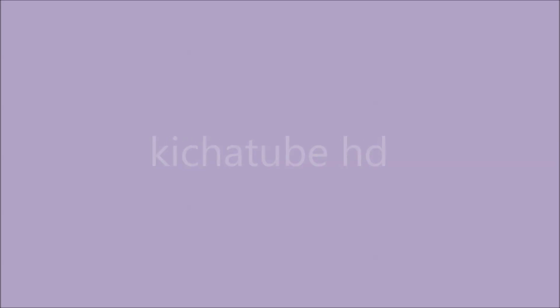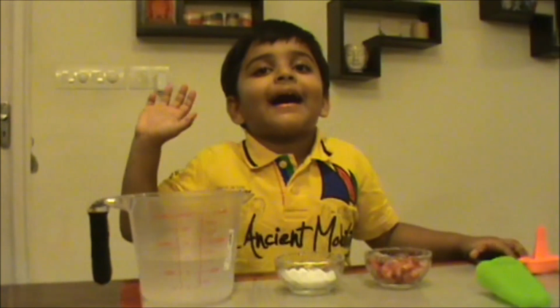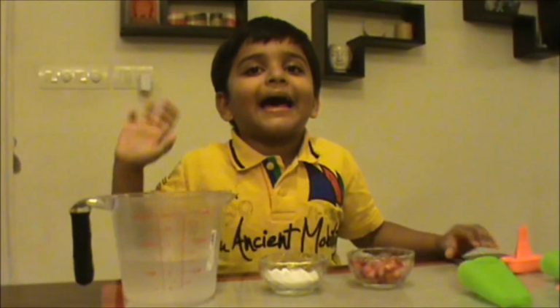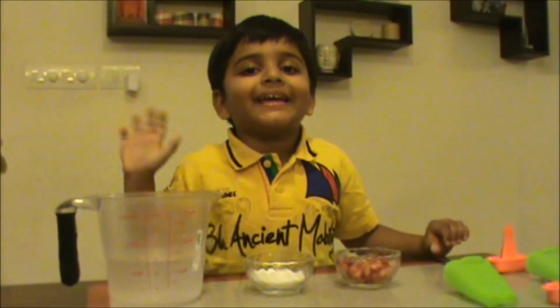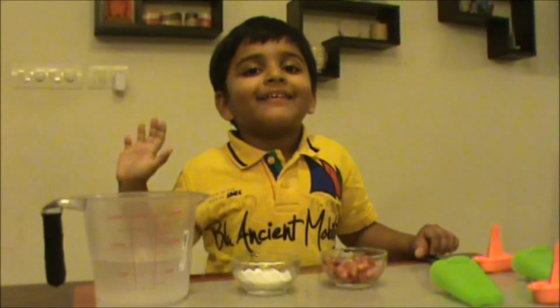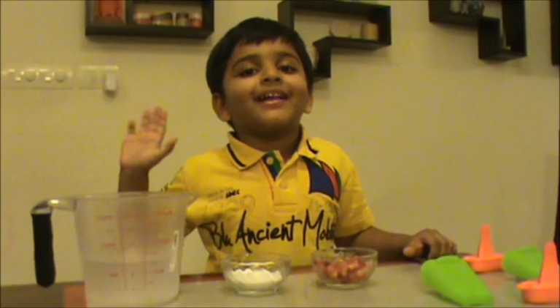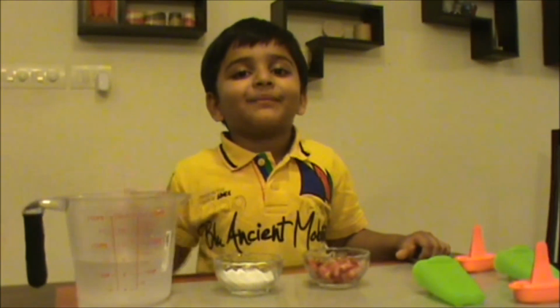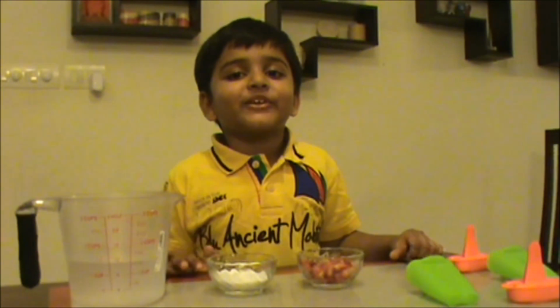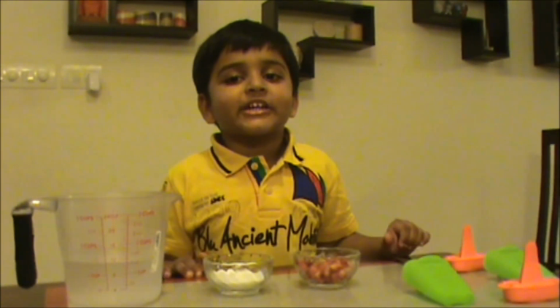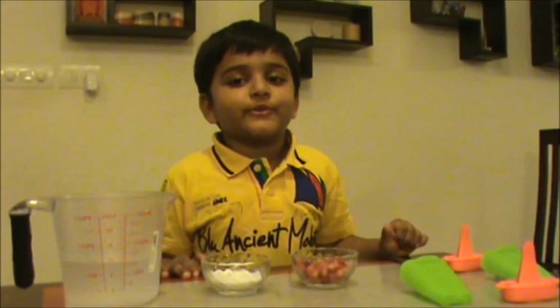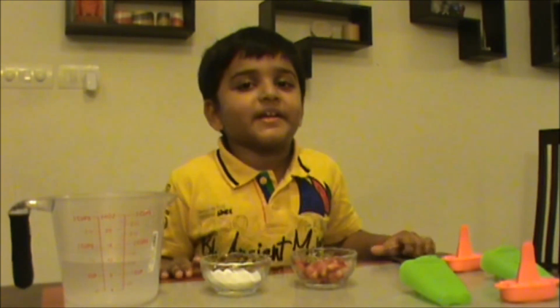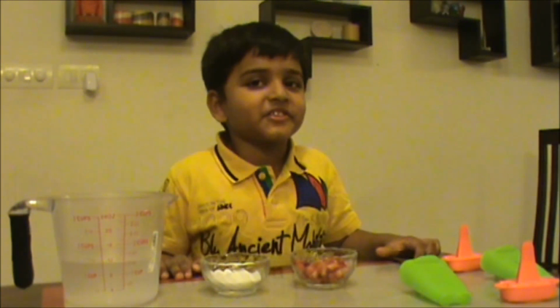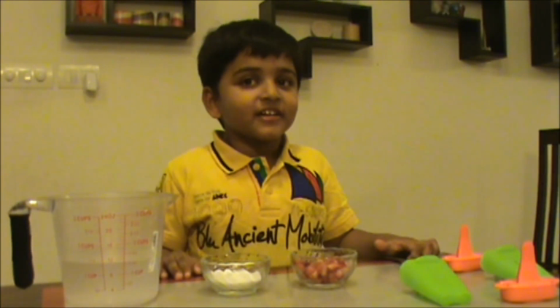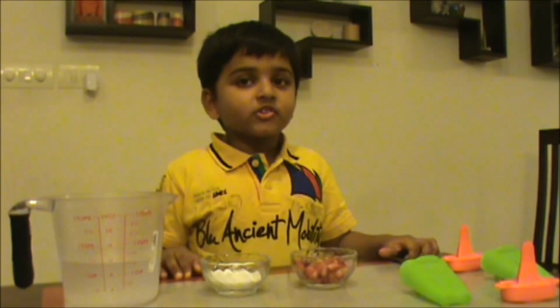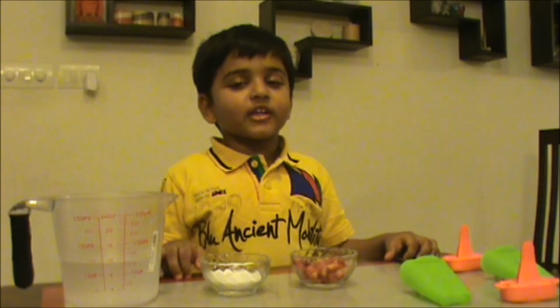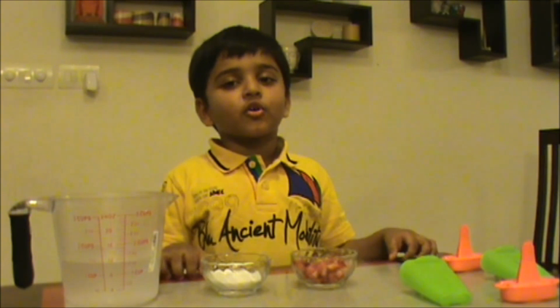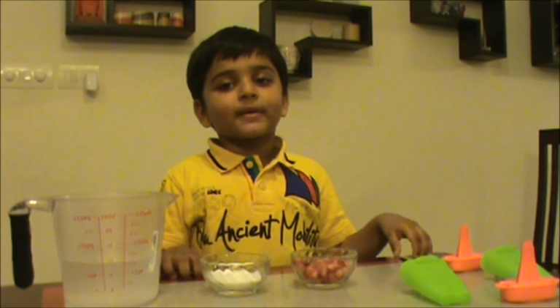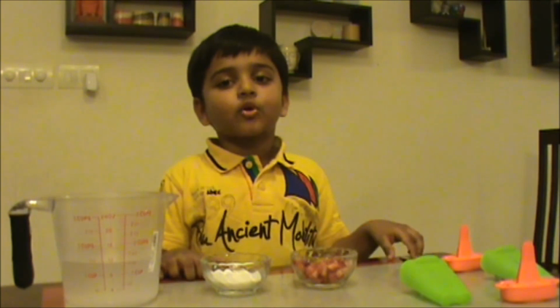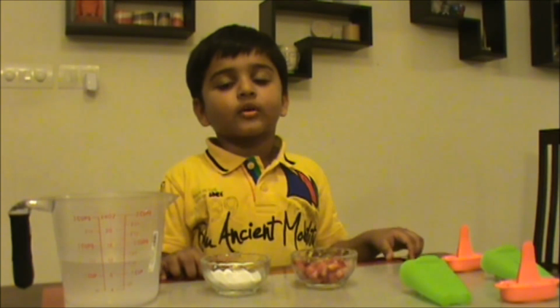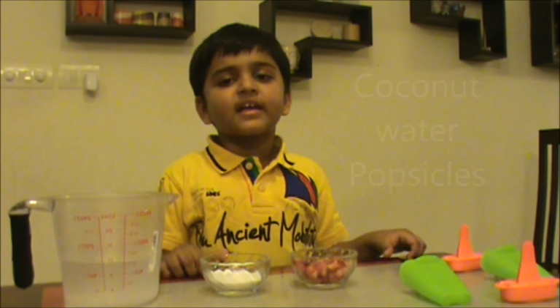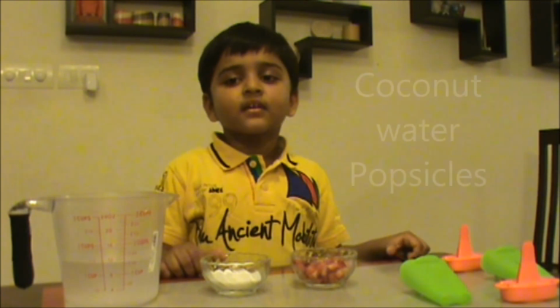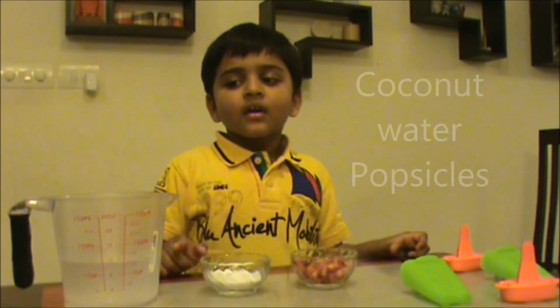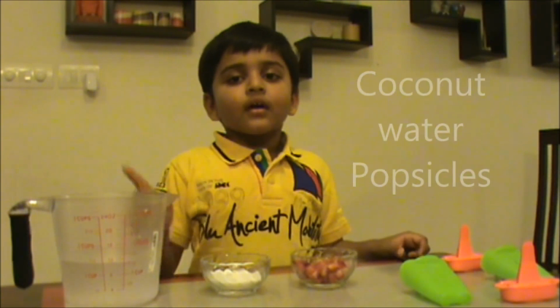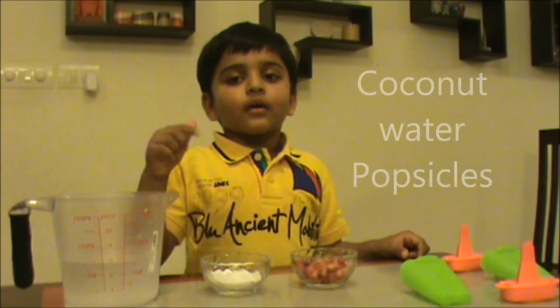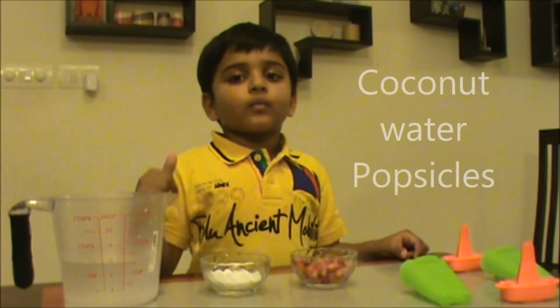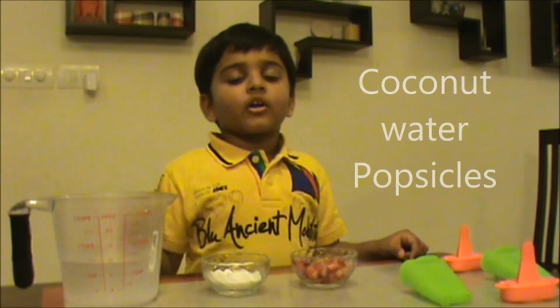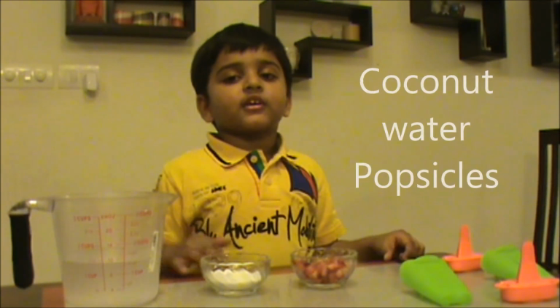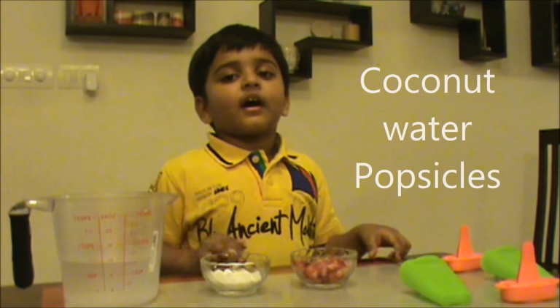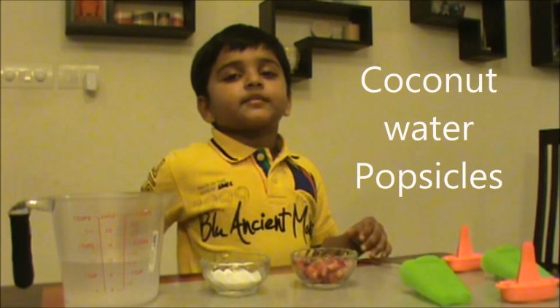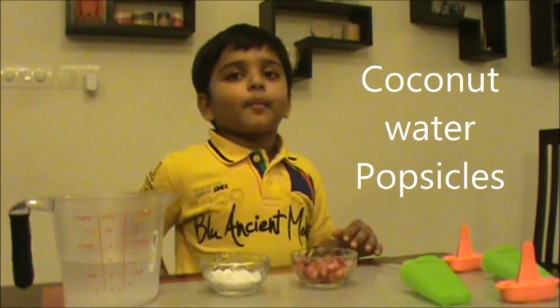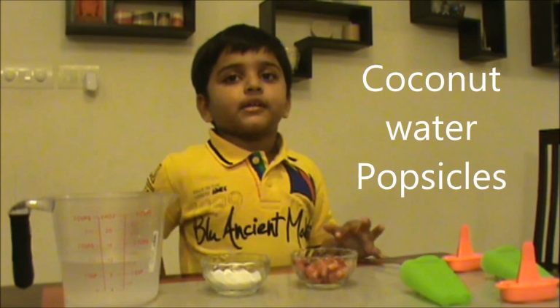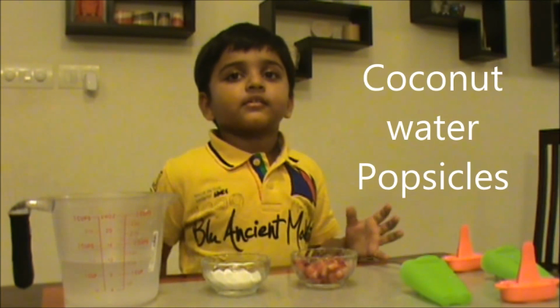Hi, welcome to Keechajwa HD. Today I am going to make coconut water ice pop scouts.